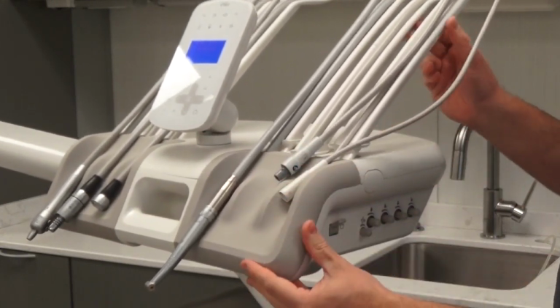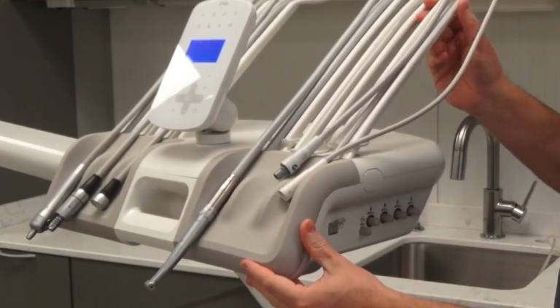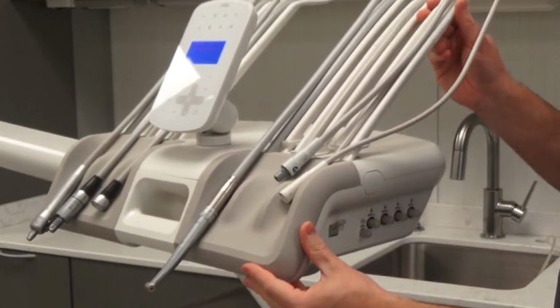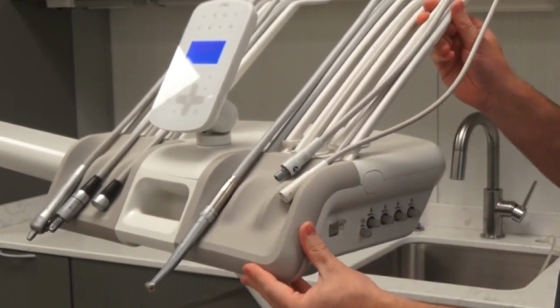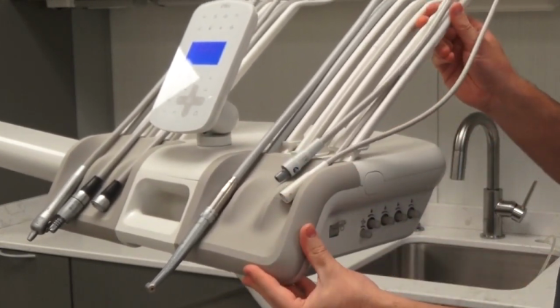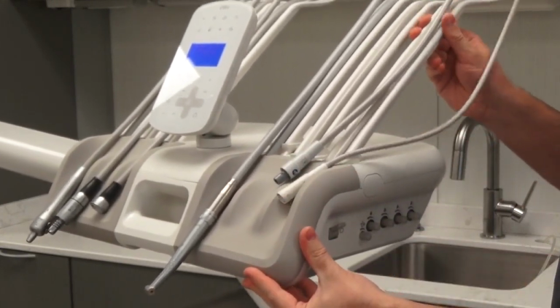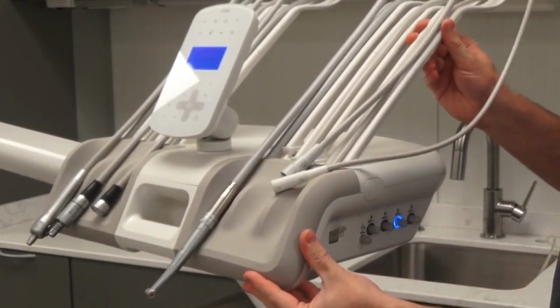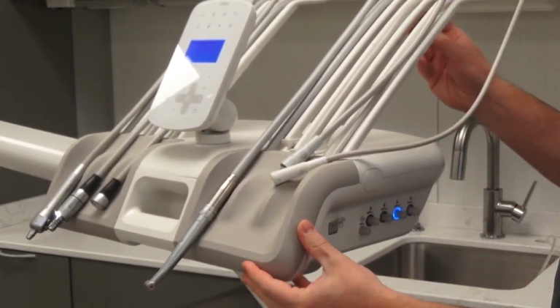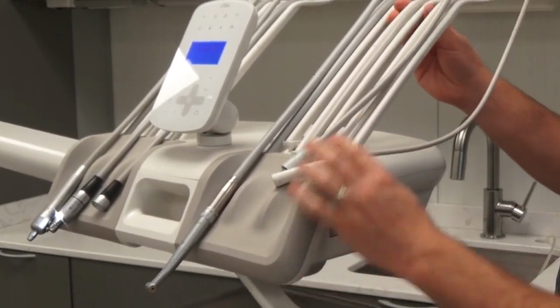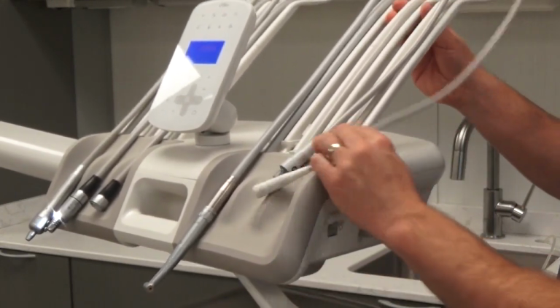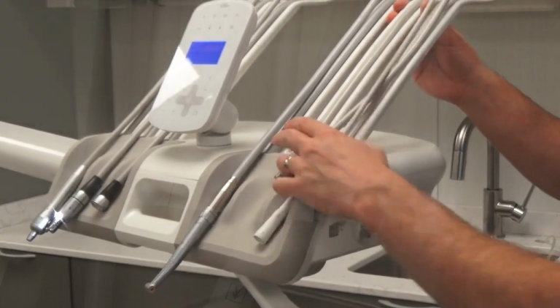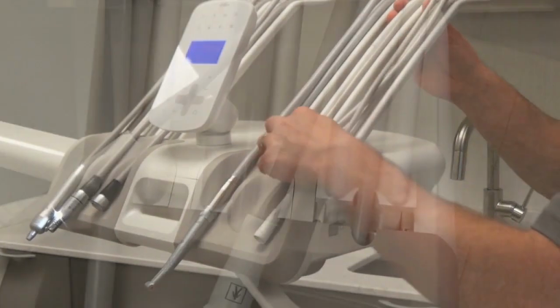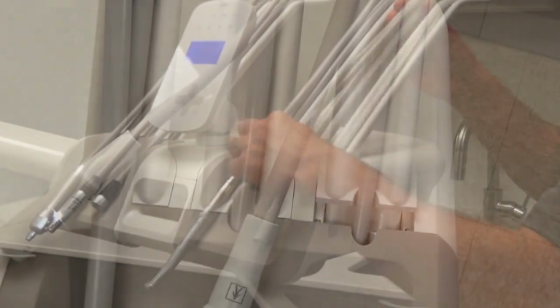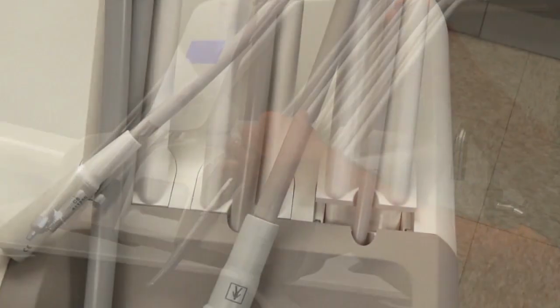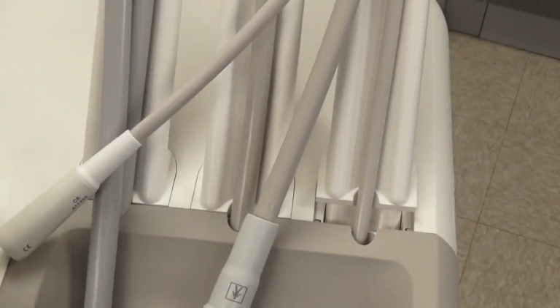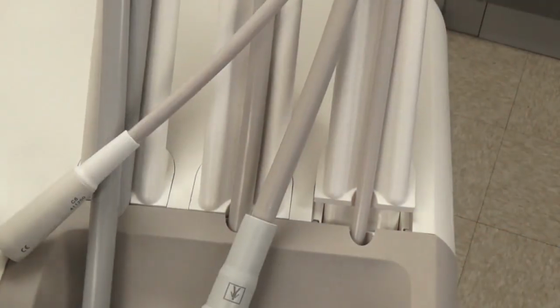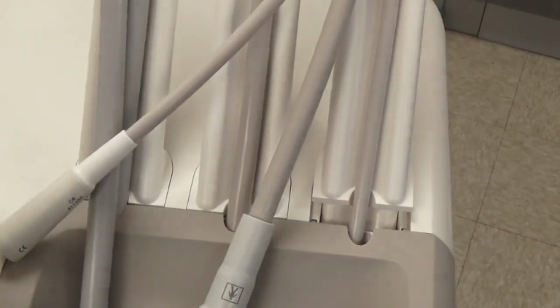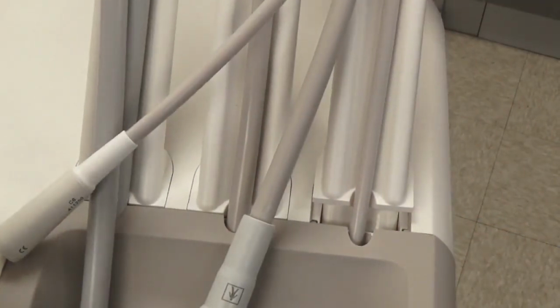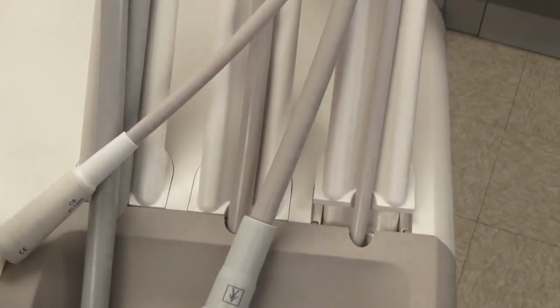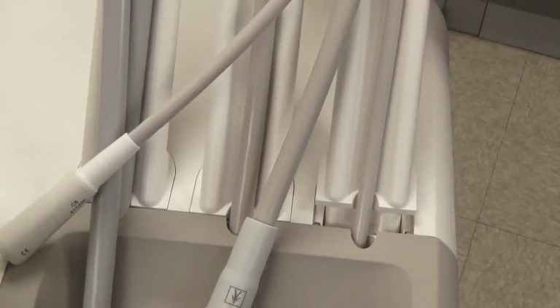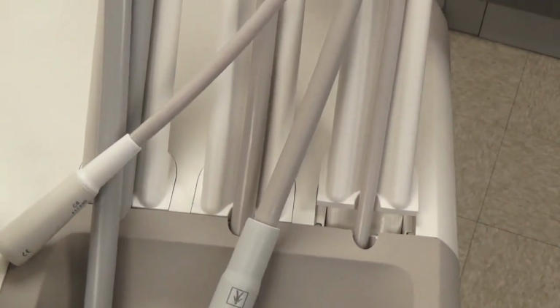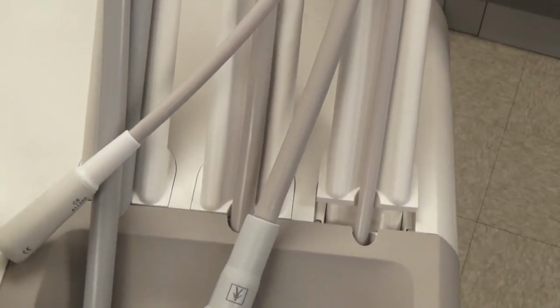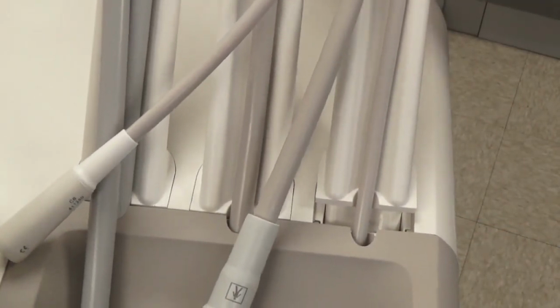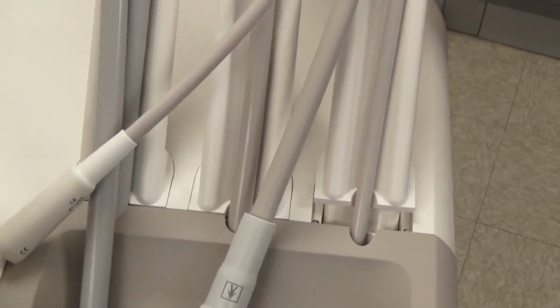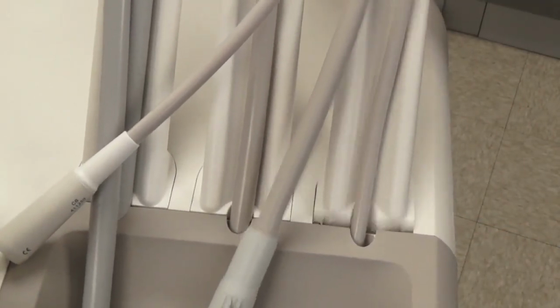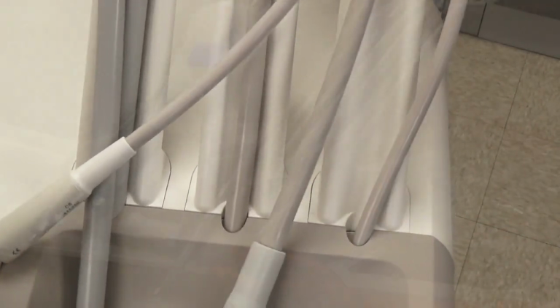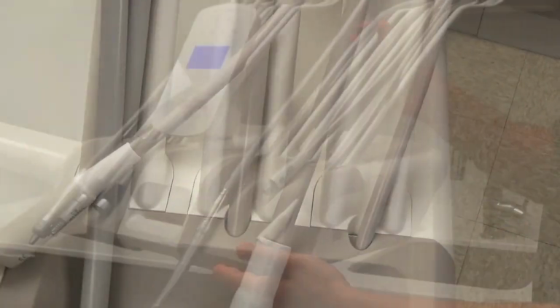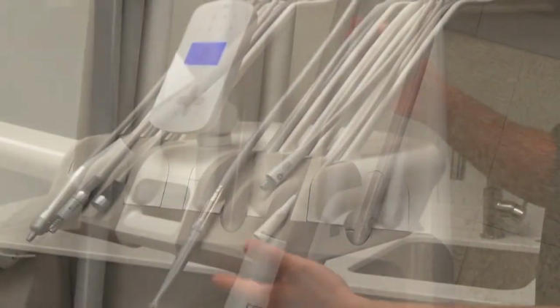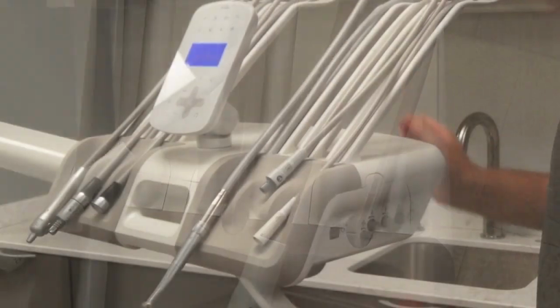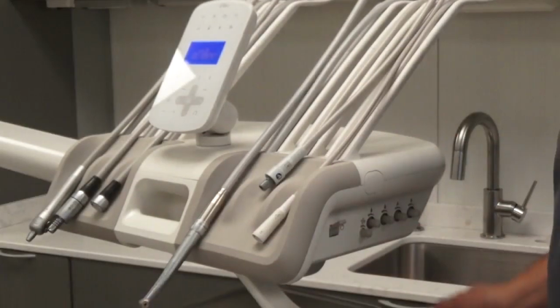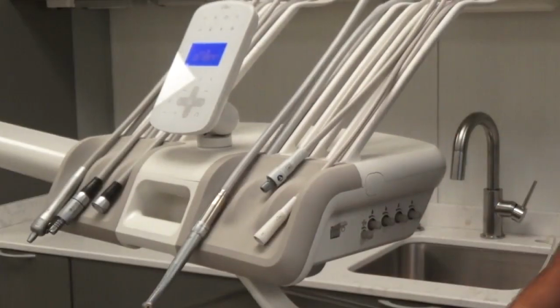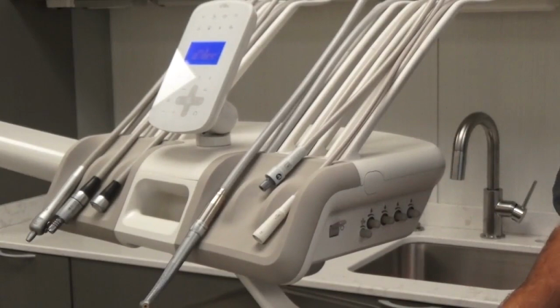Once you've done that, you just push the whip arms back, making sure that they're covering the tabs, and you're done.